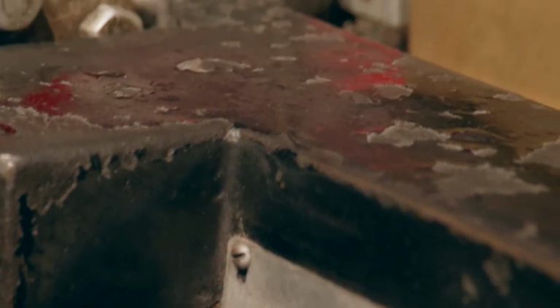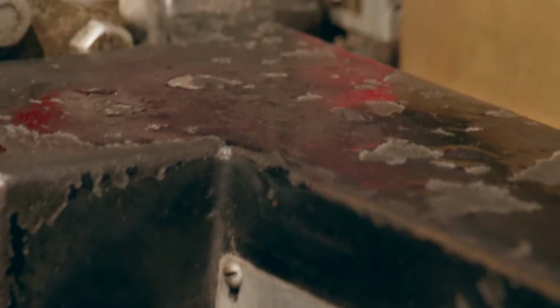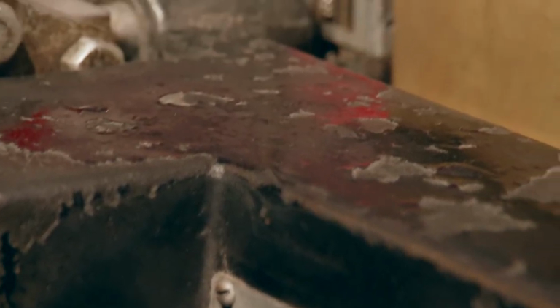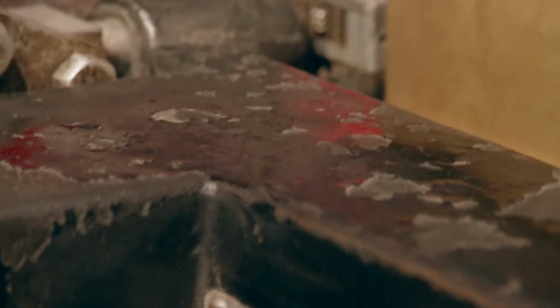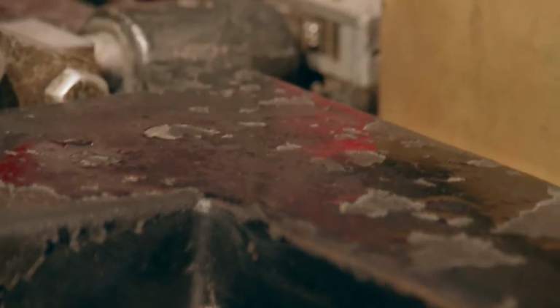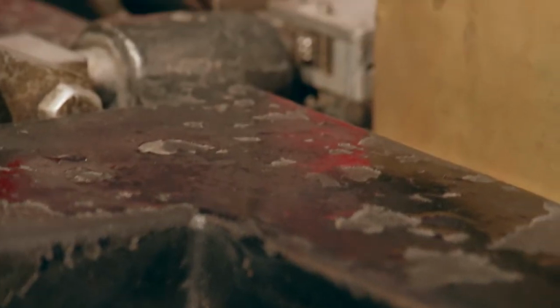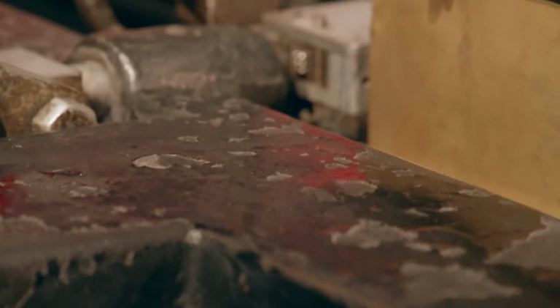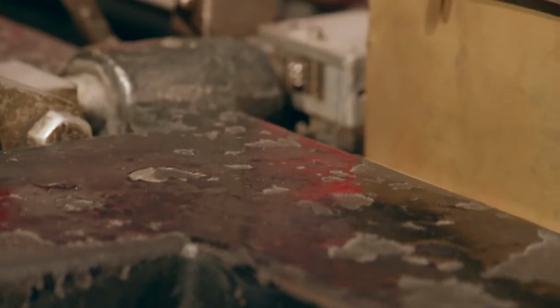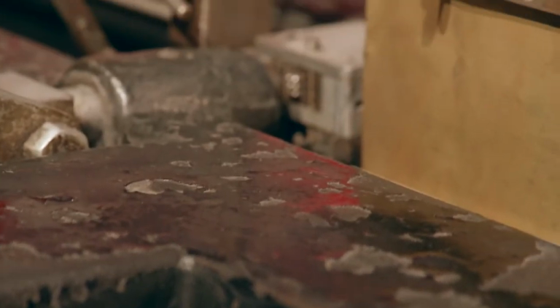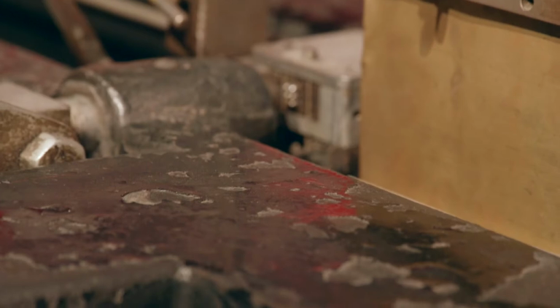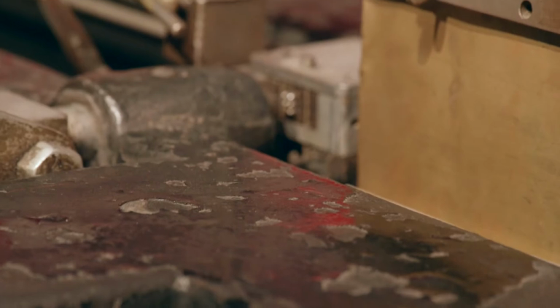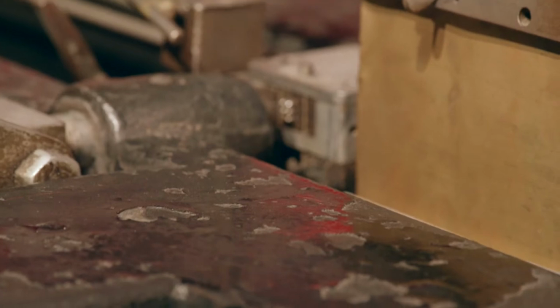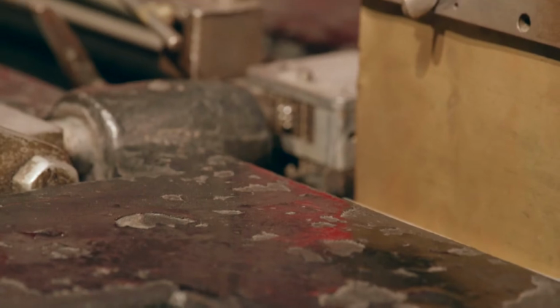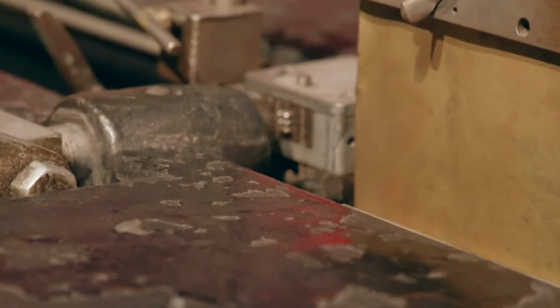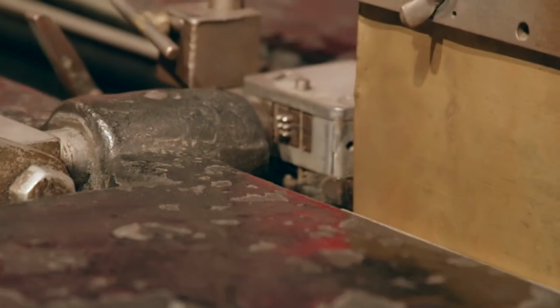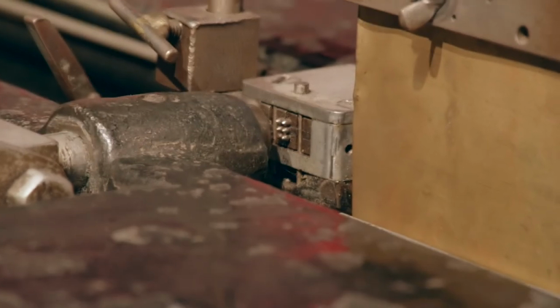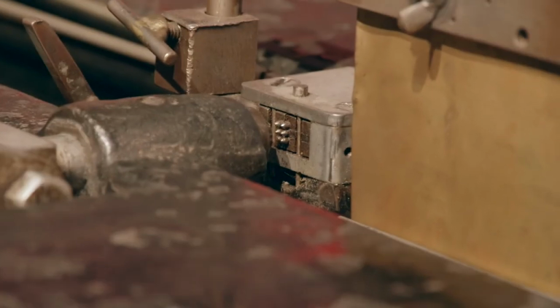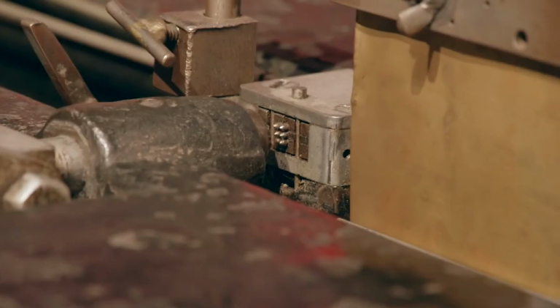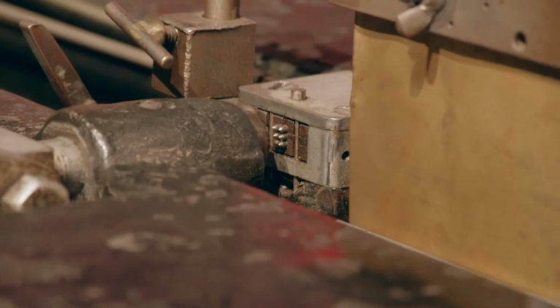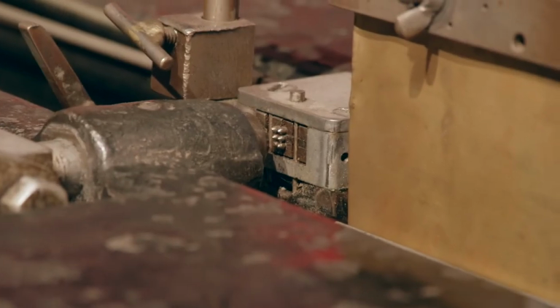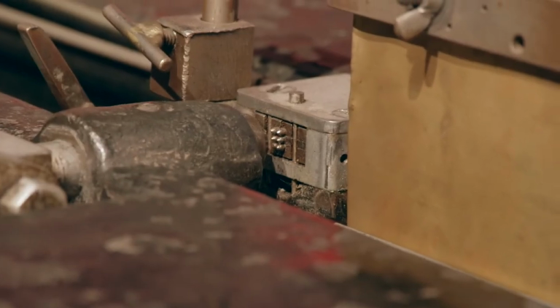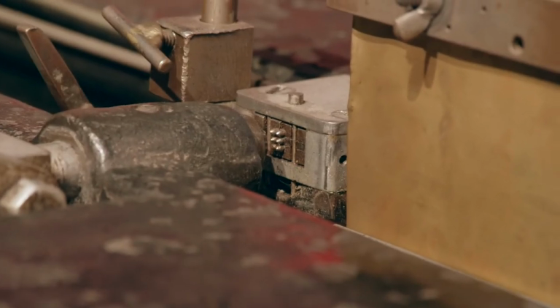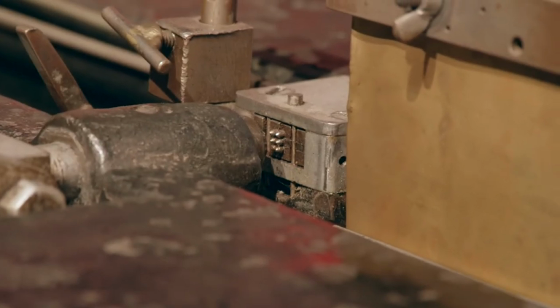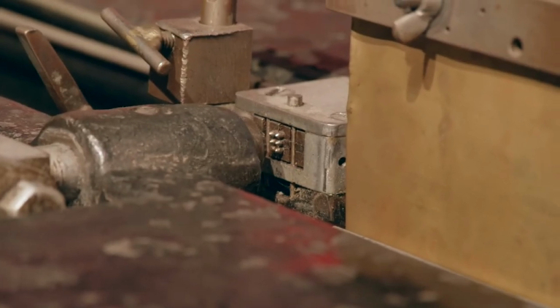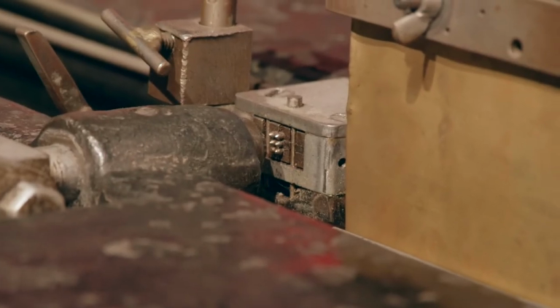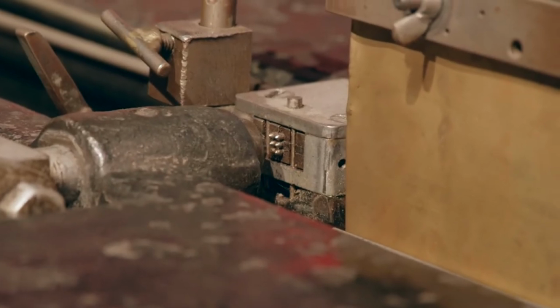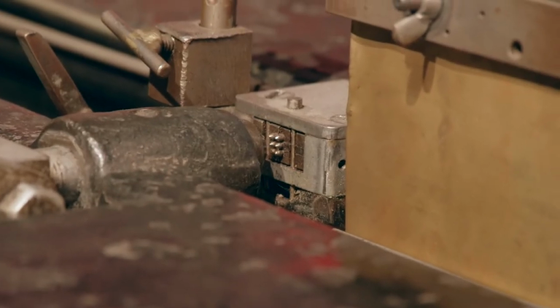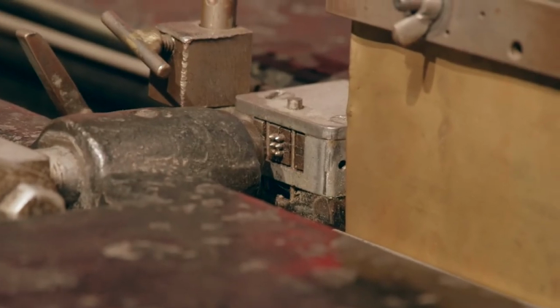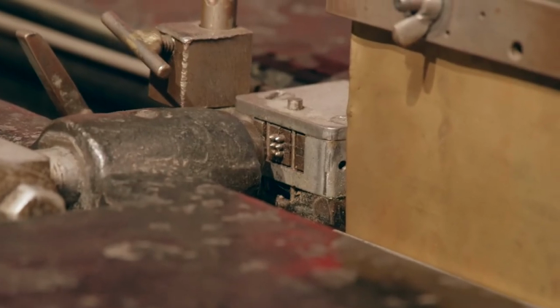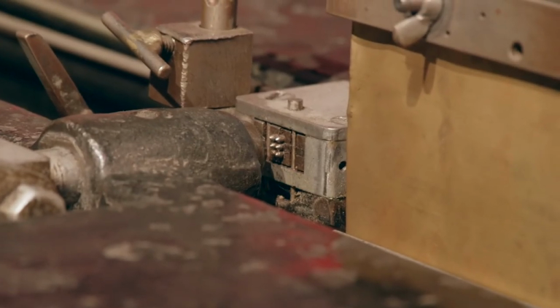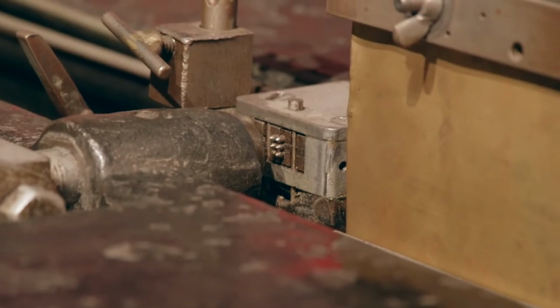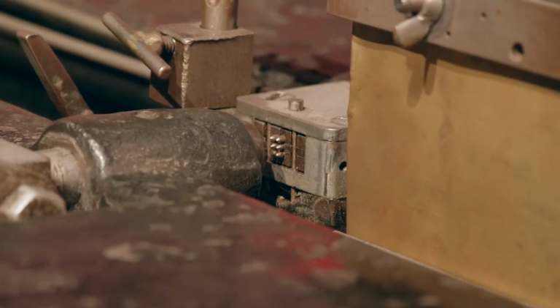You could take these plates, put them into a clamshell-style press or a rotary press, and mass-produce braille.